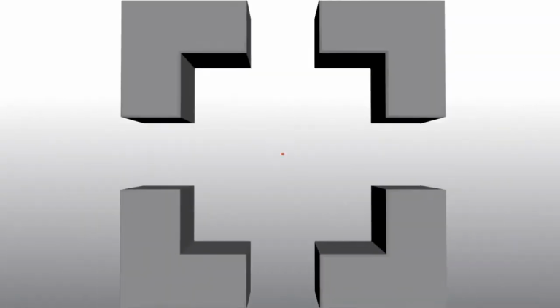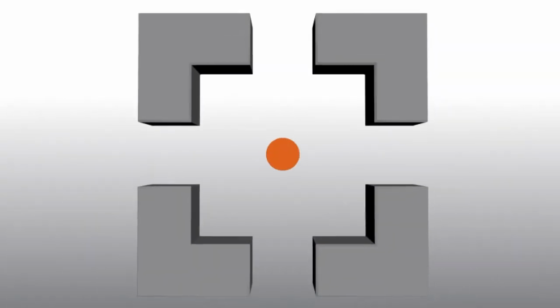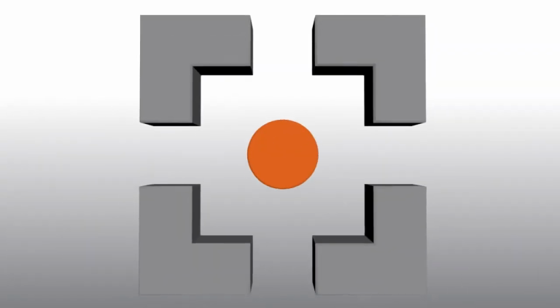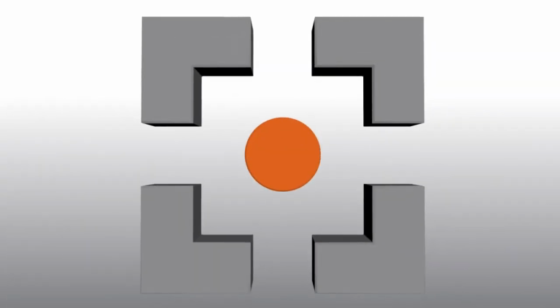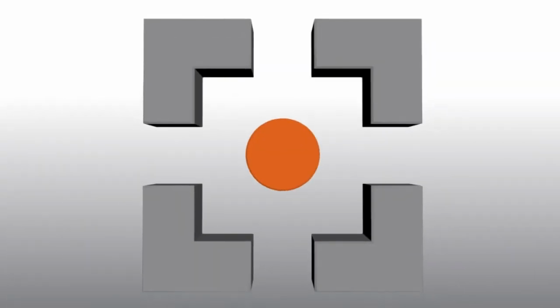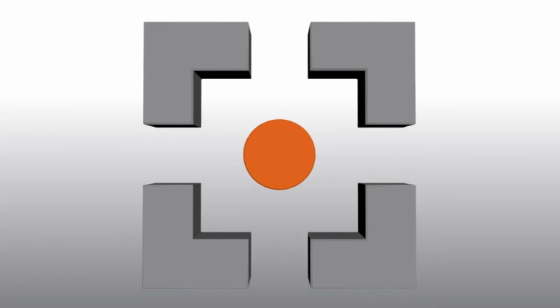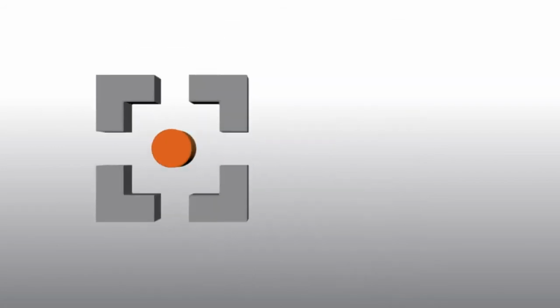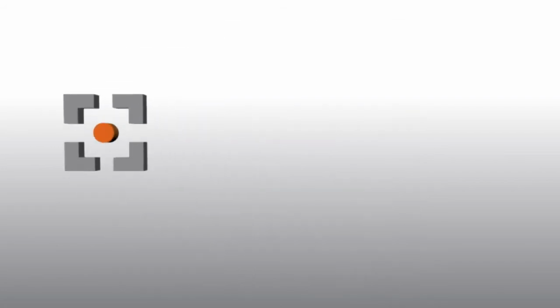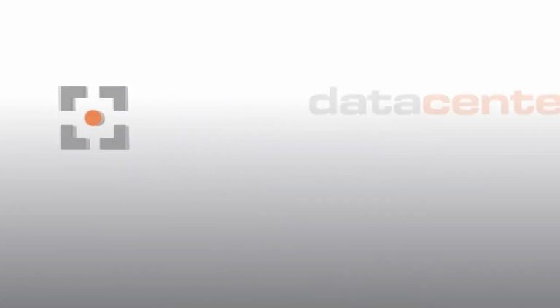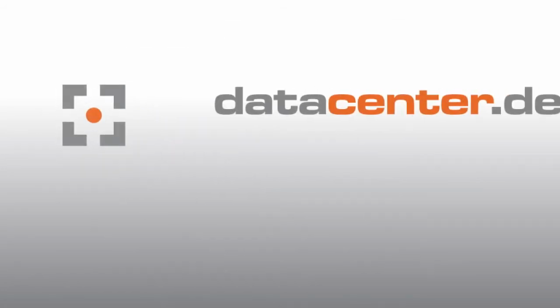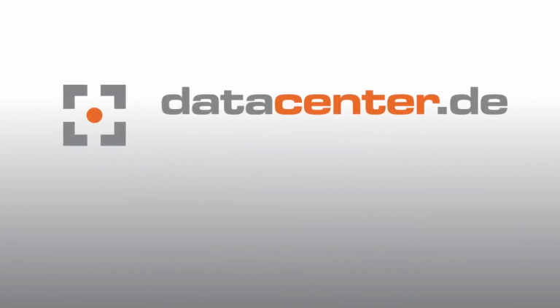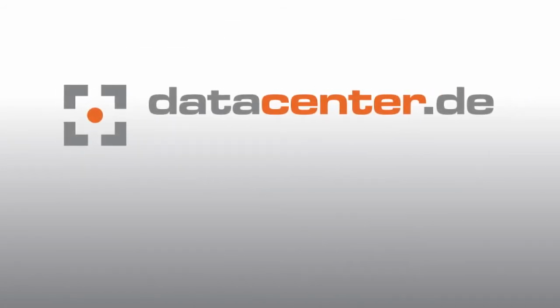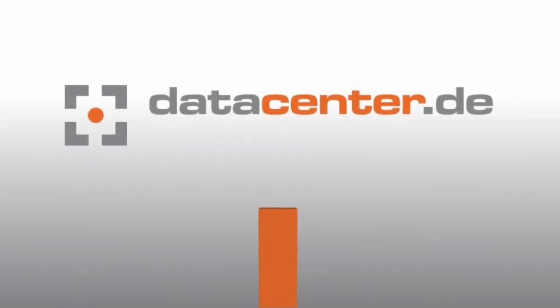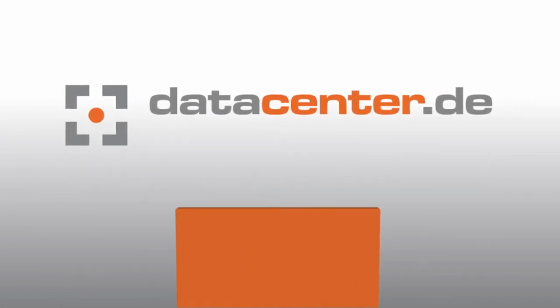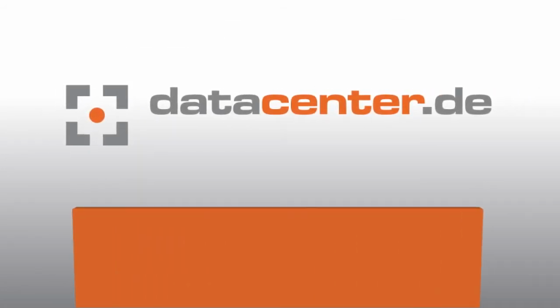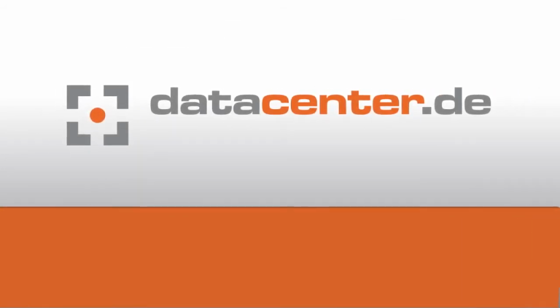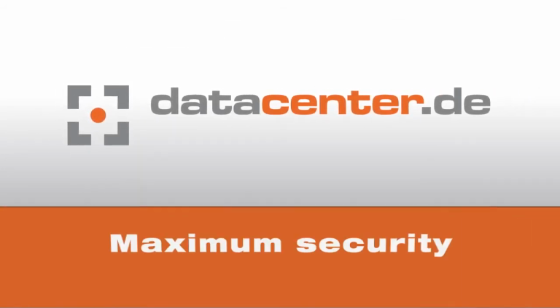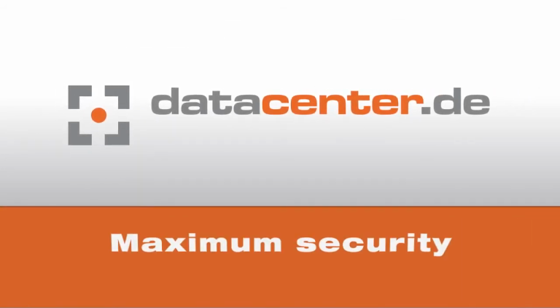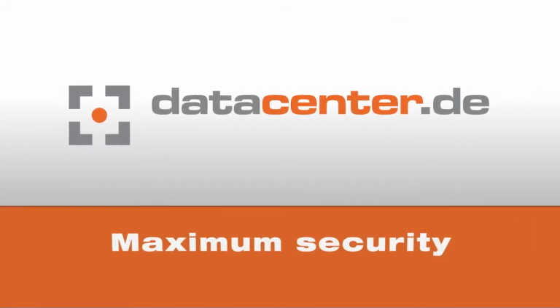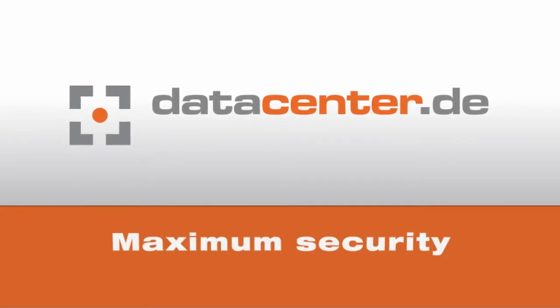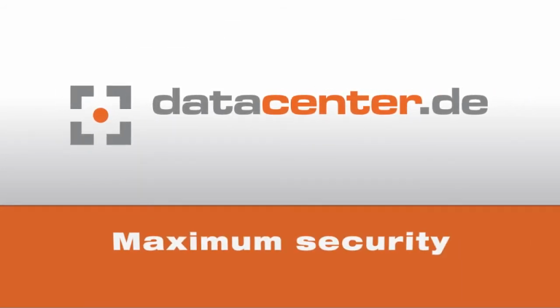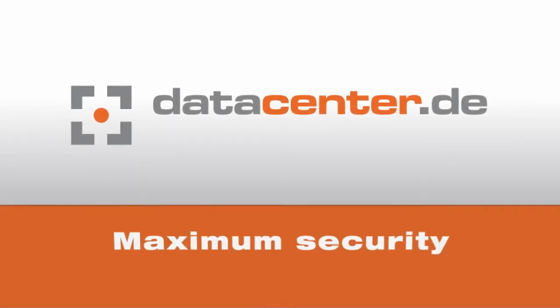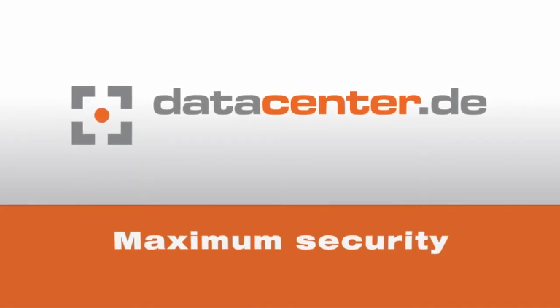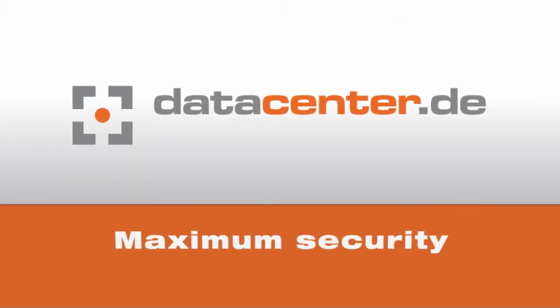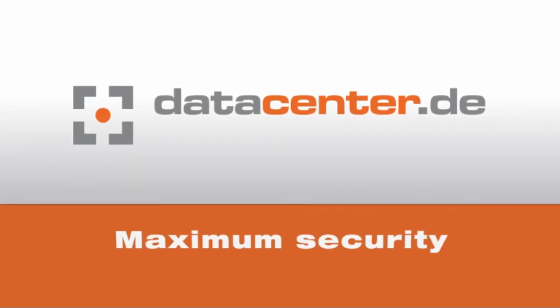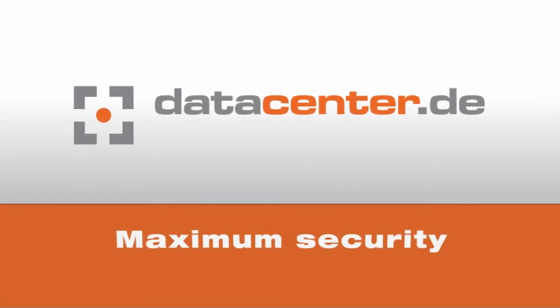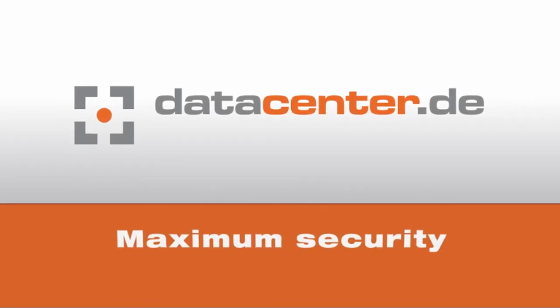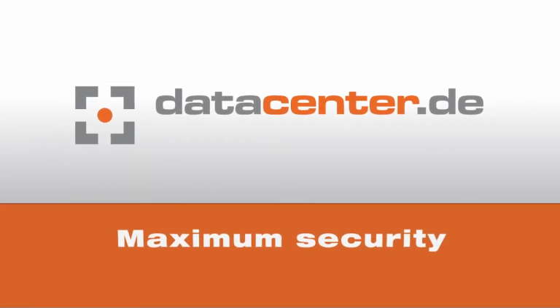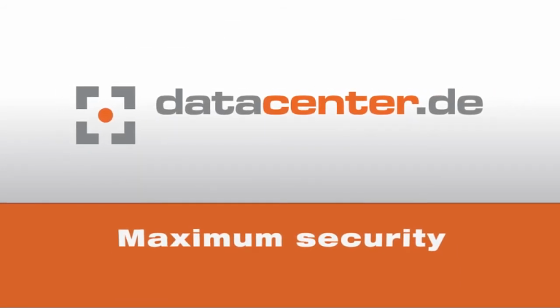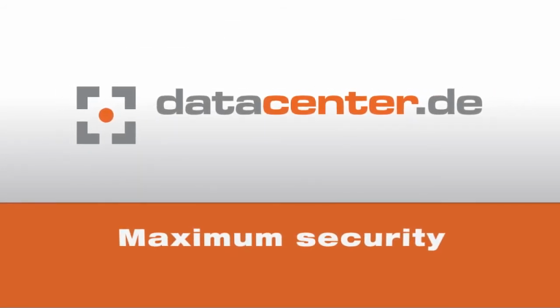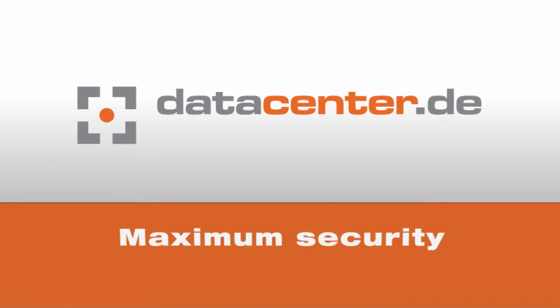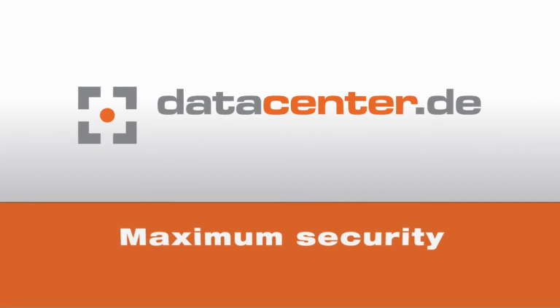The data center Nuremberg 6: maximum security, maximum safety, maximum performance.